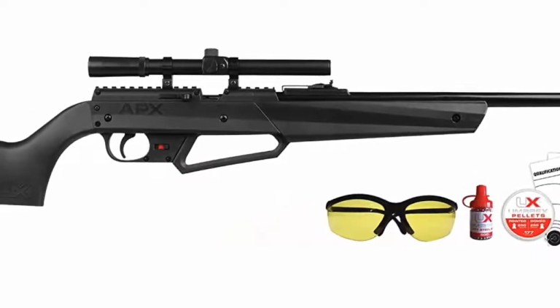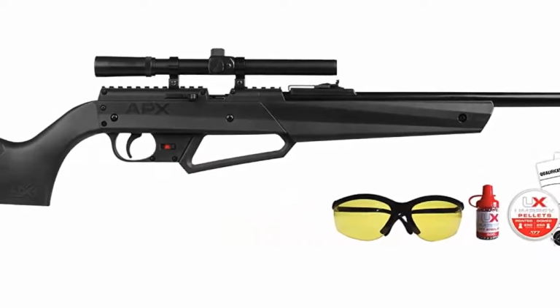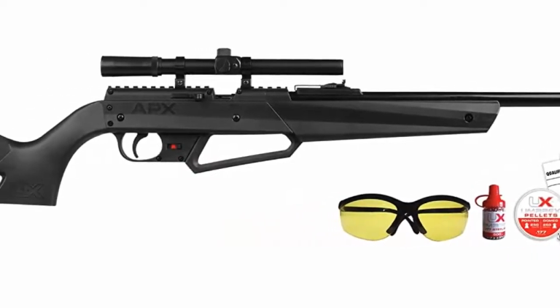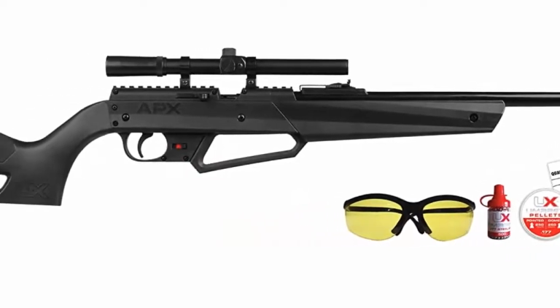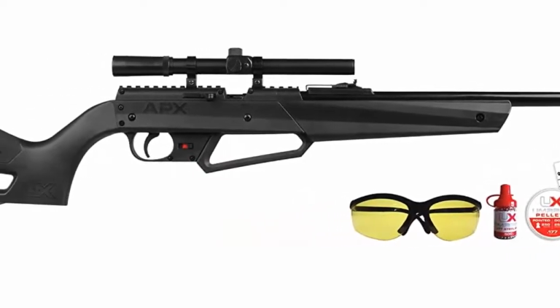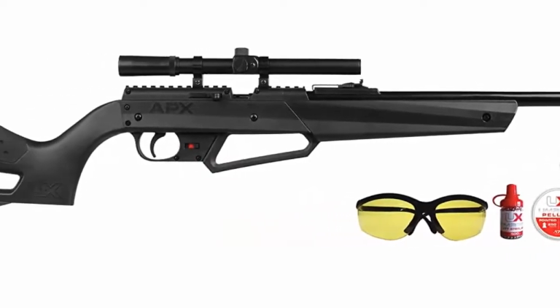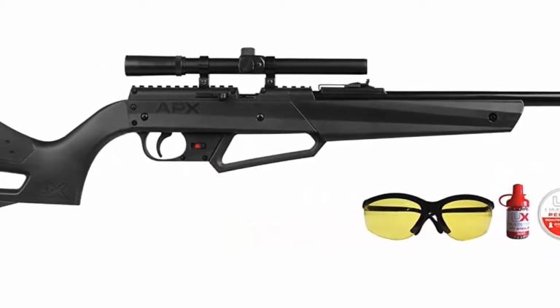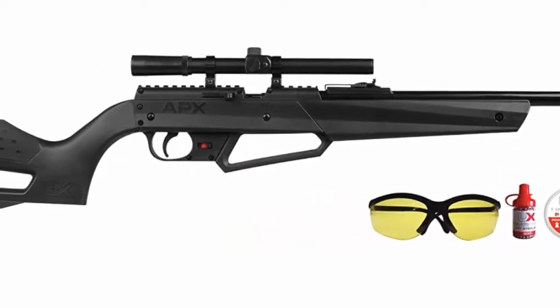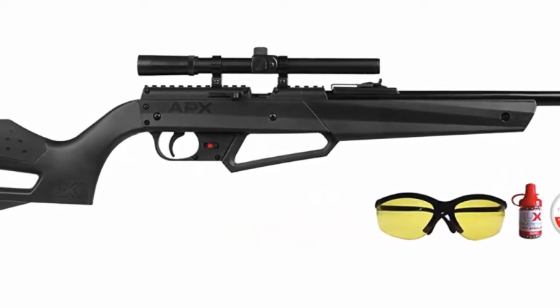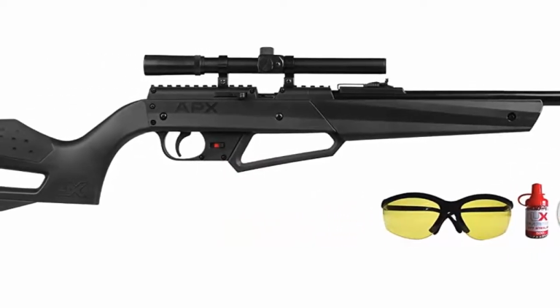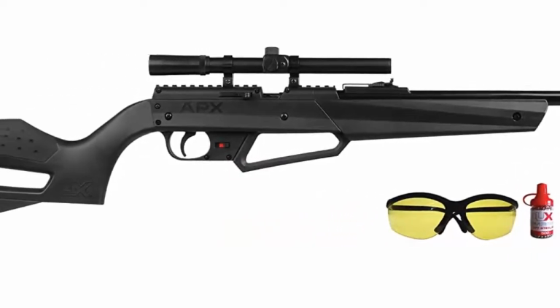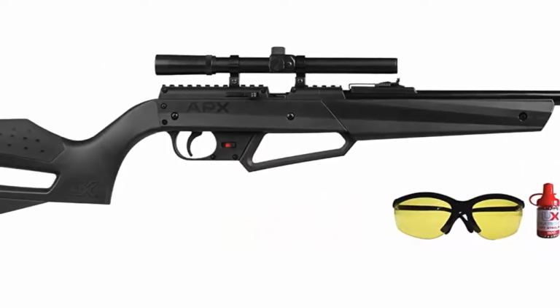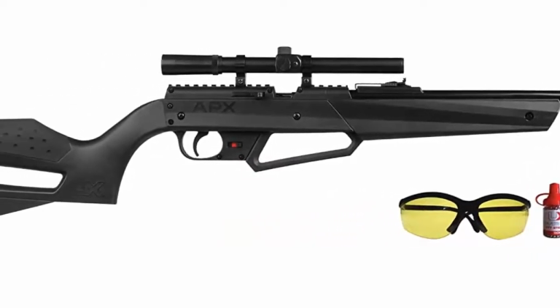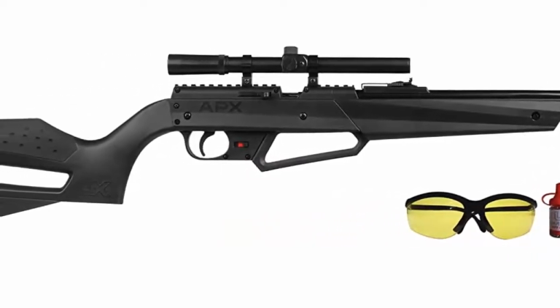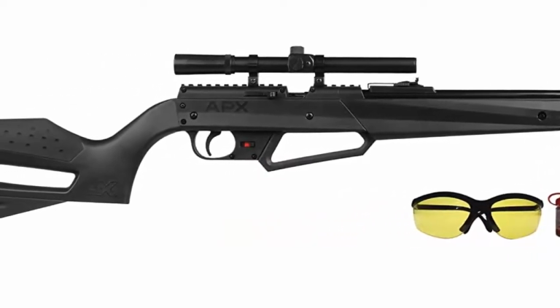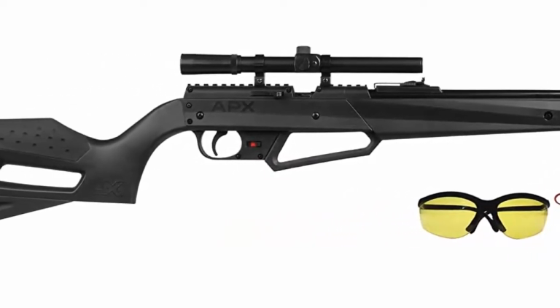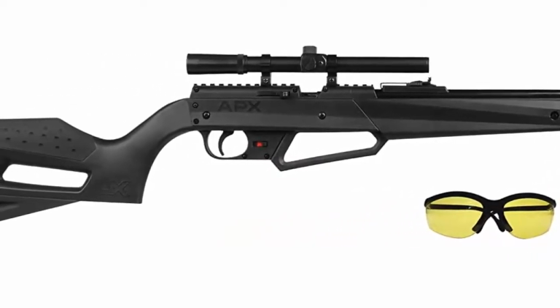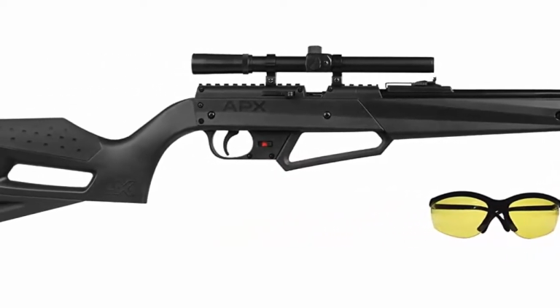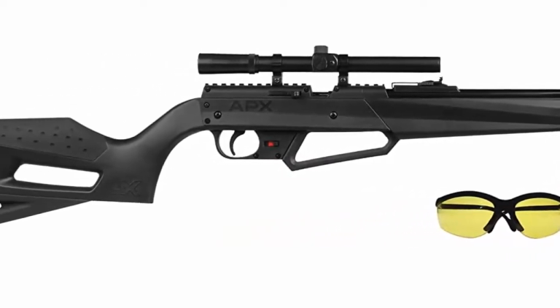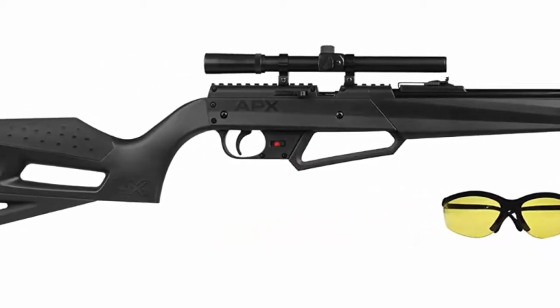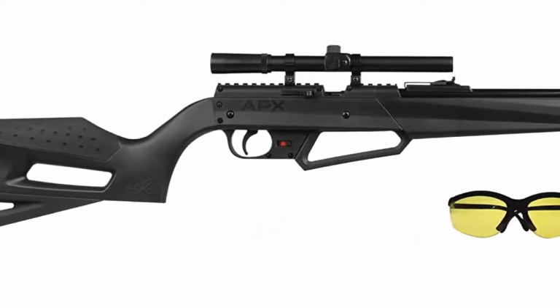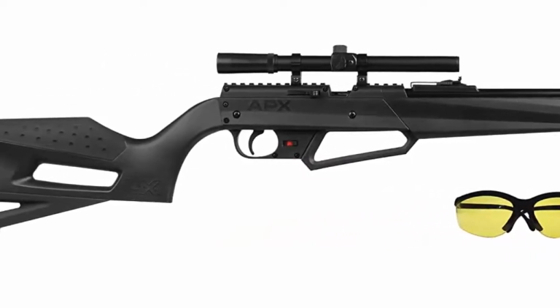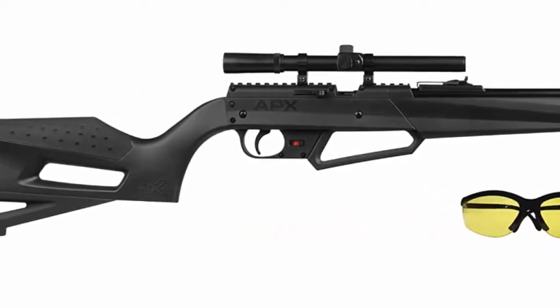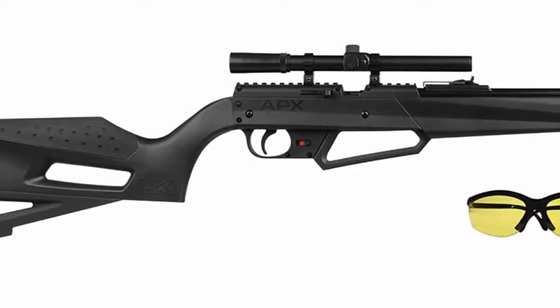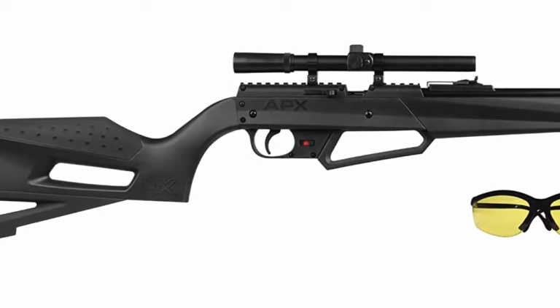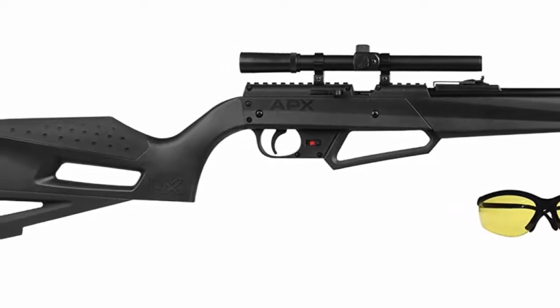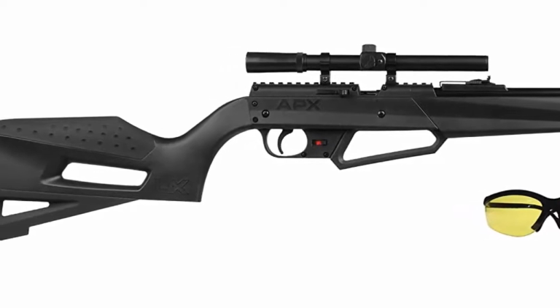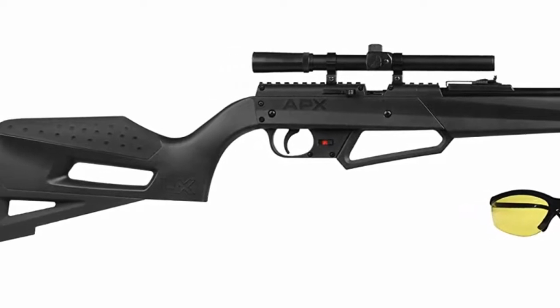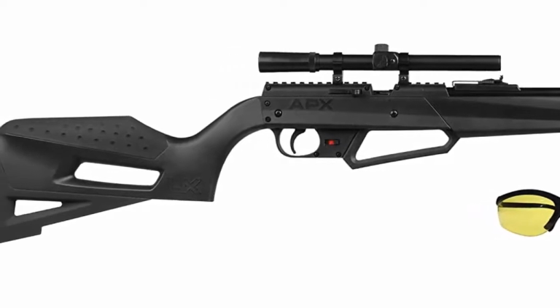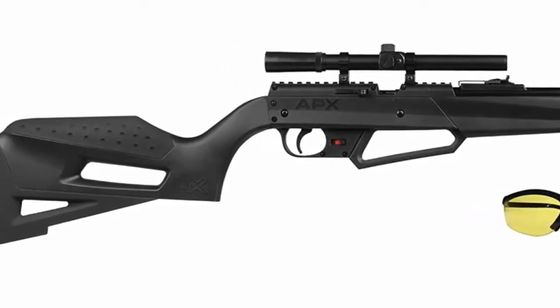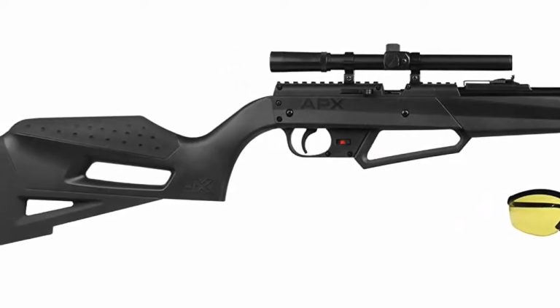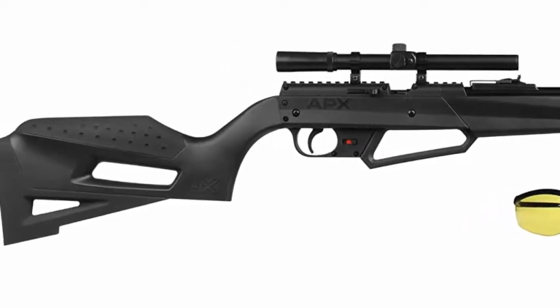Drop stock — designed for comfort and good line of sight when shouldering the rifle.